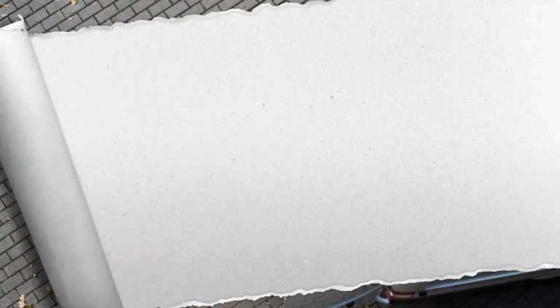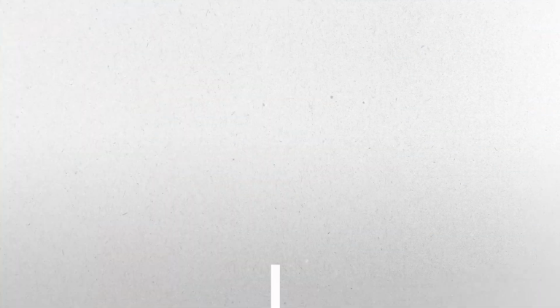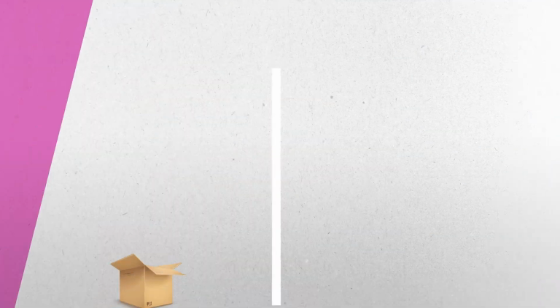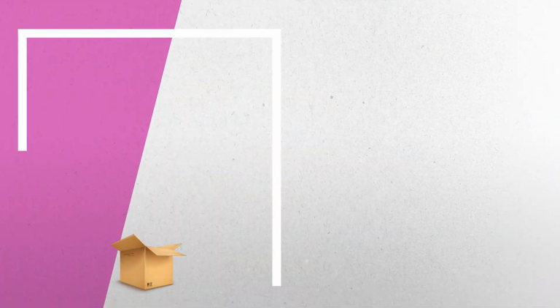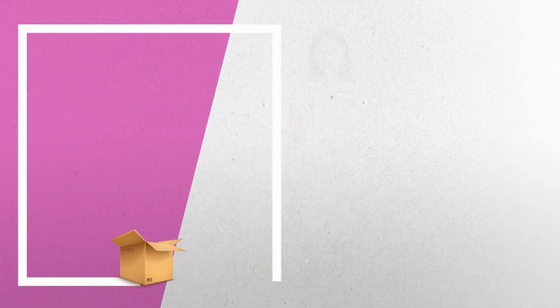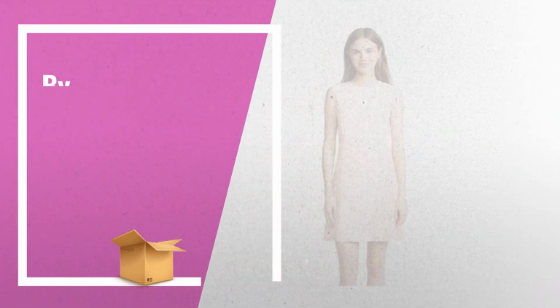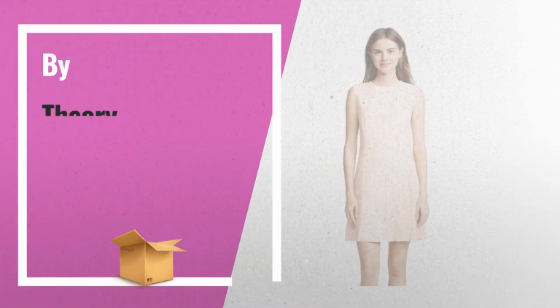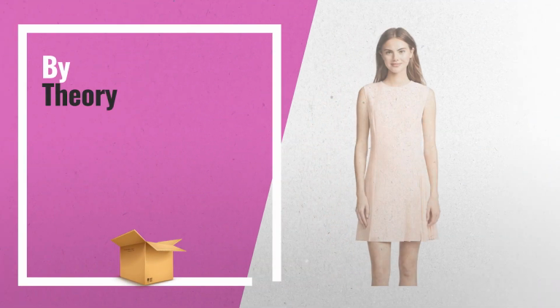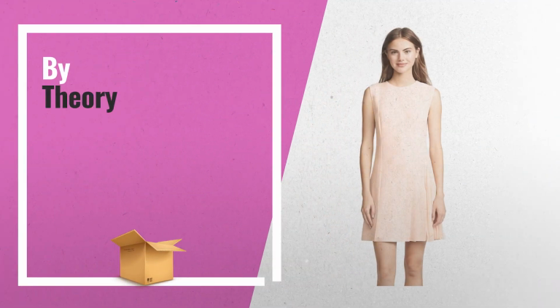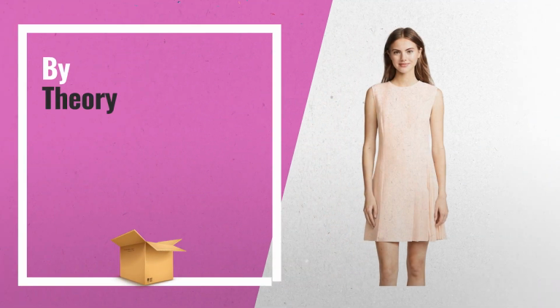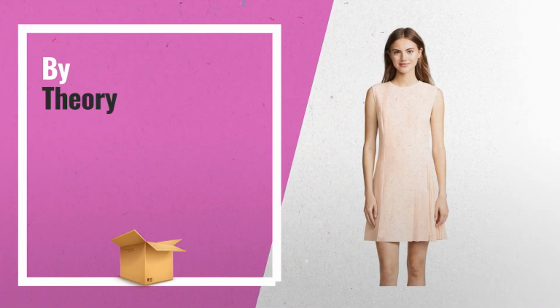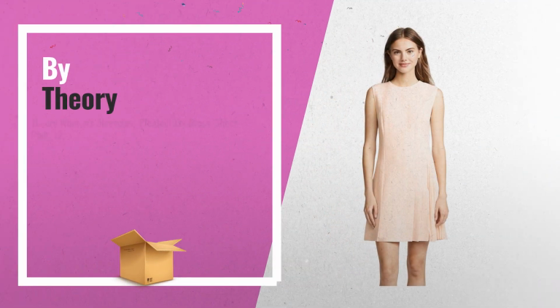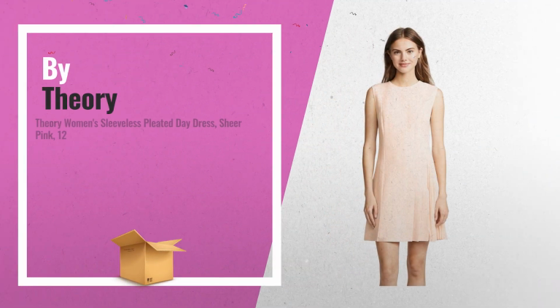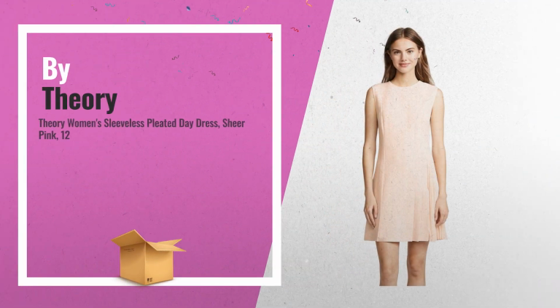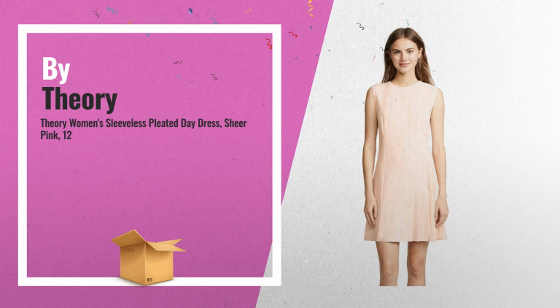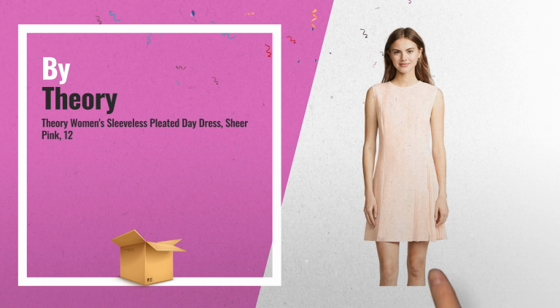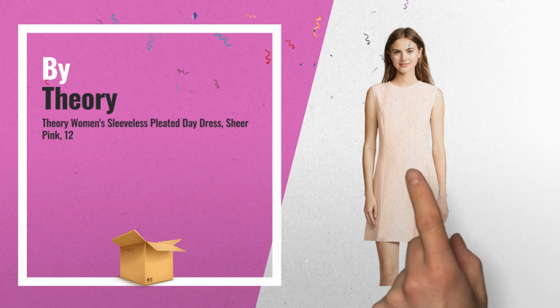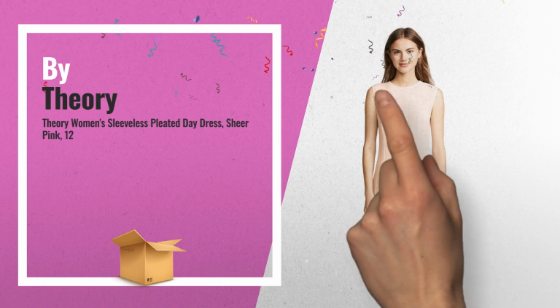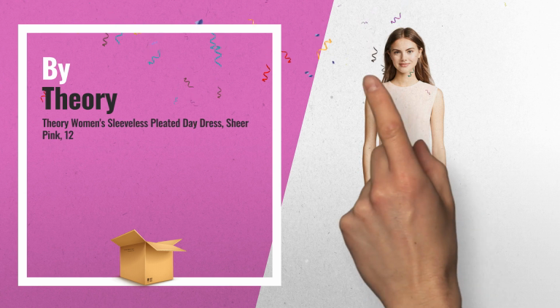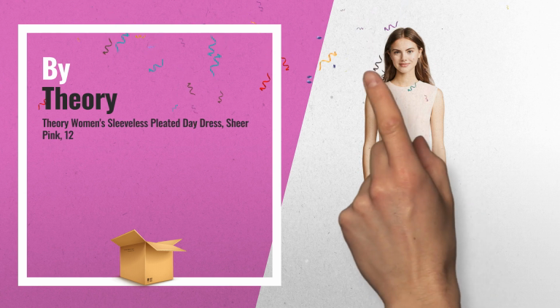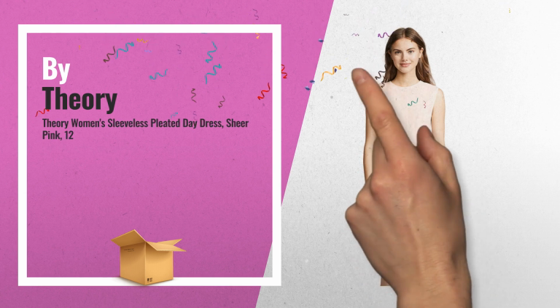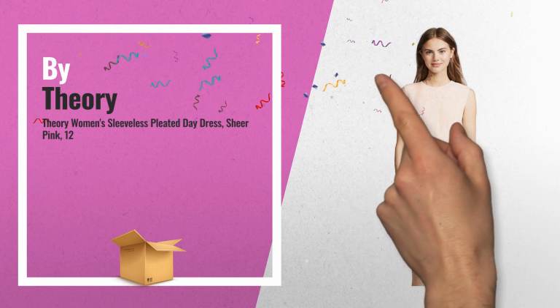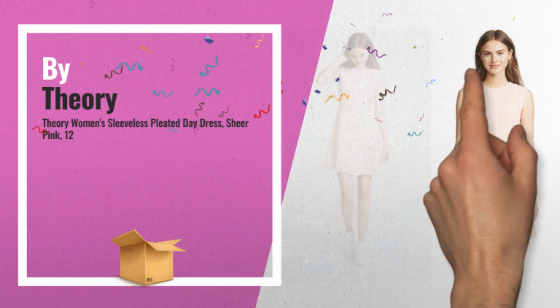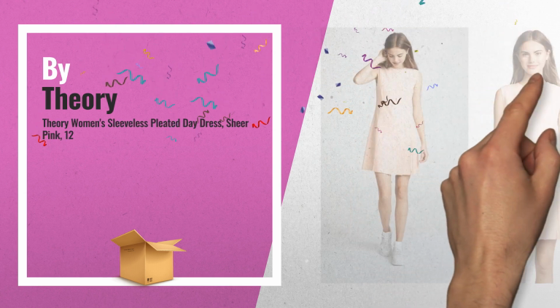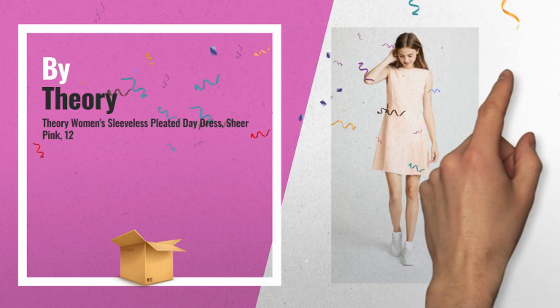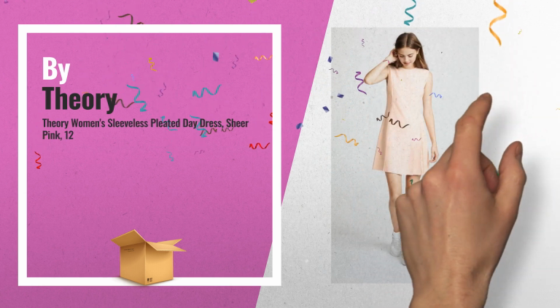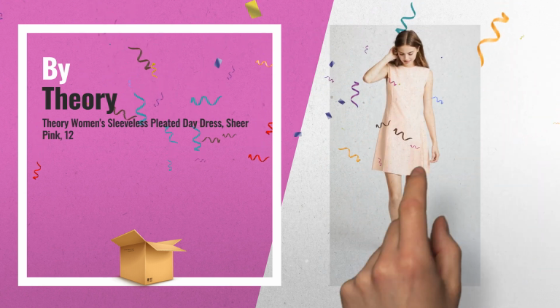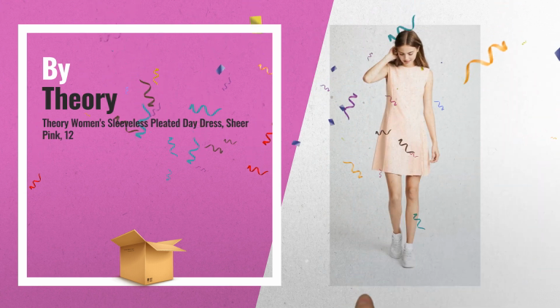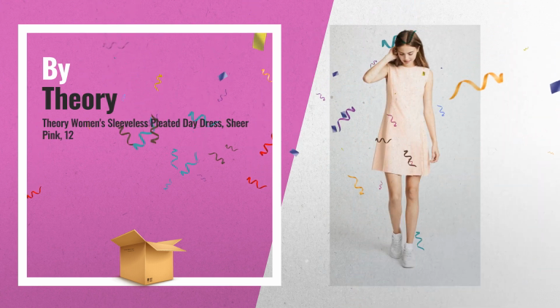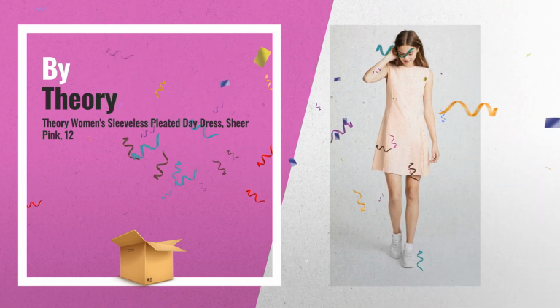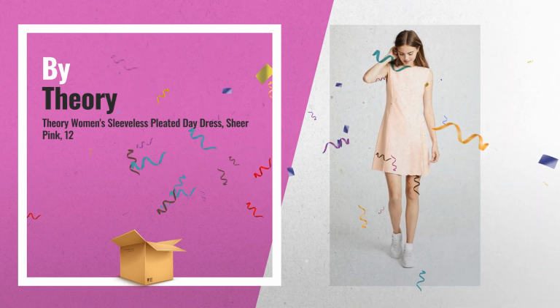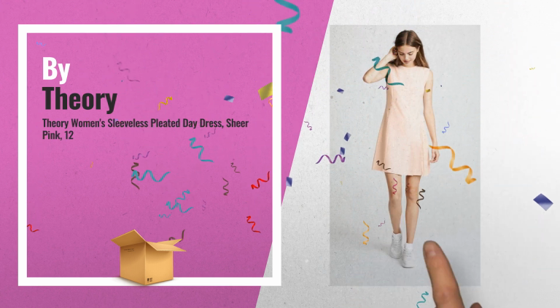Number 1: a sleeveless crew neck dress with an asymmetrical pleating detail at the skirt, by Theory.